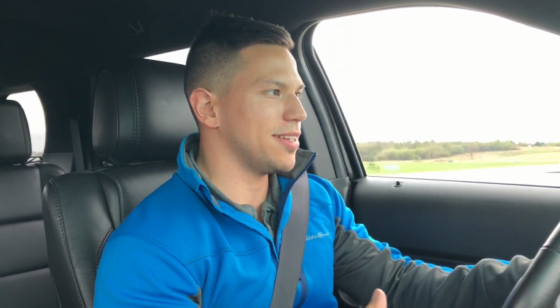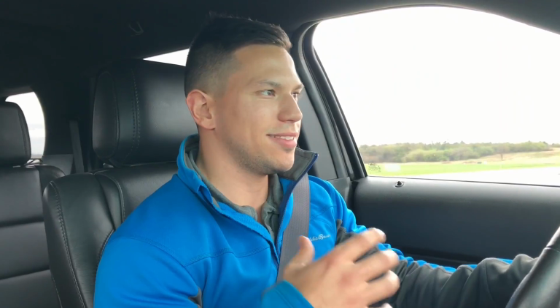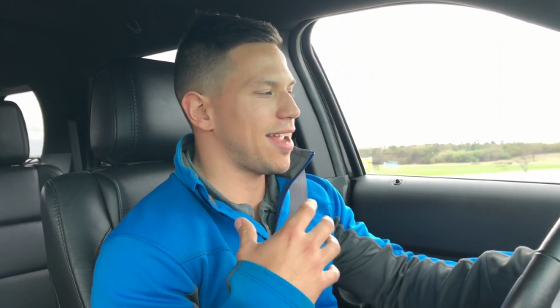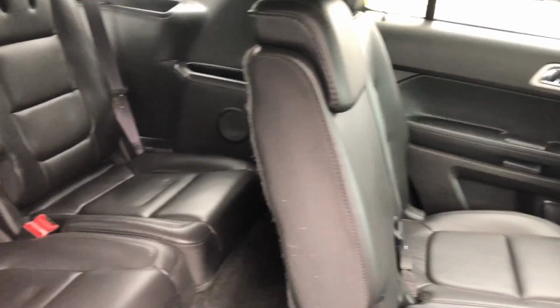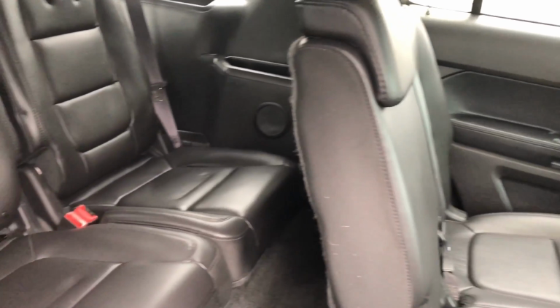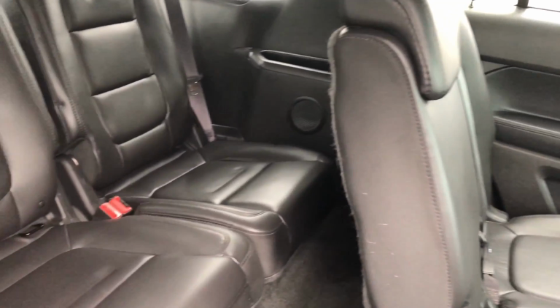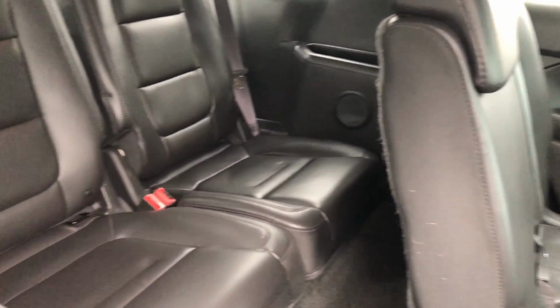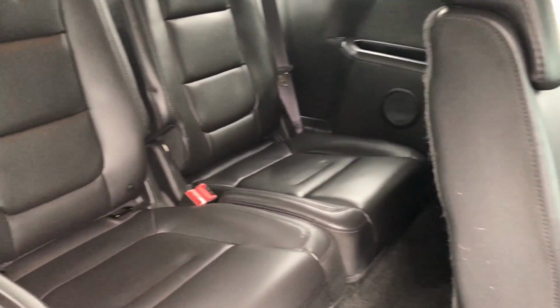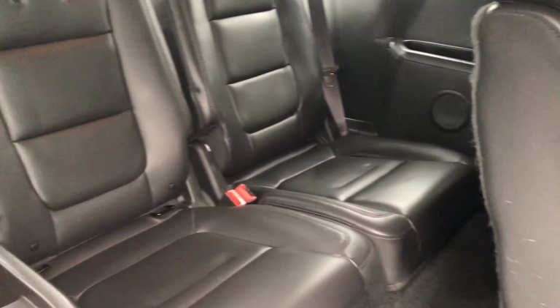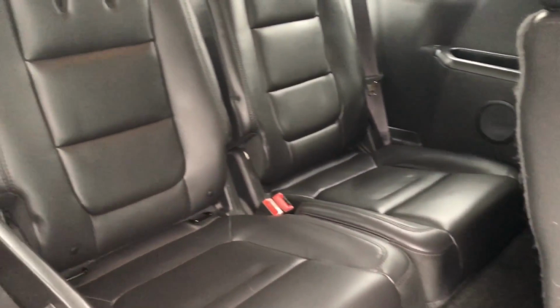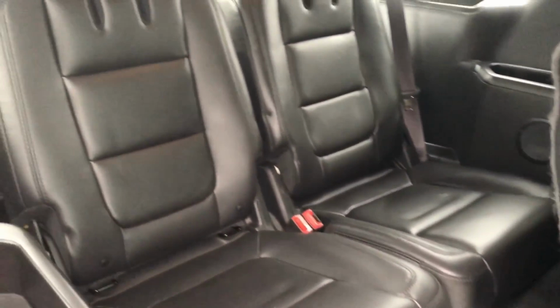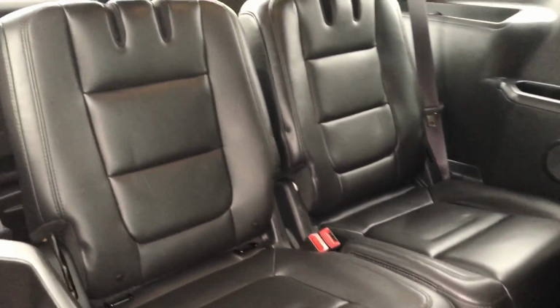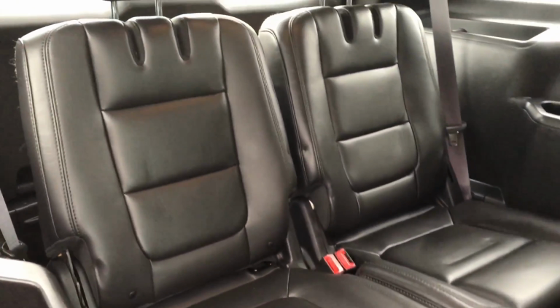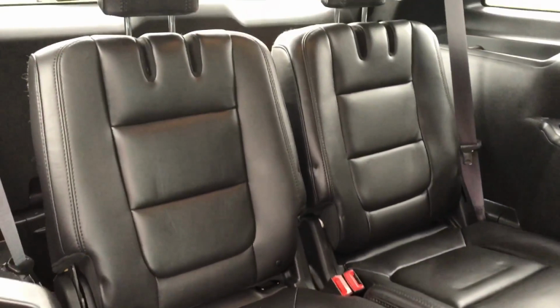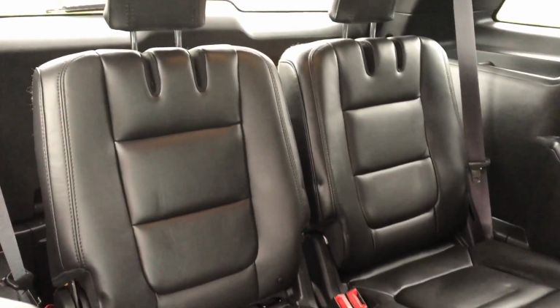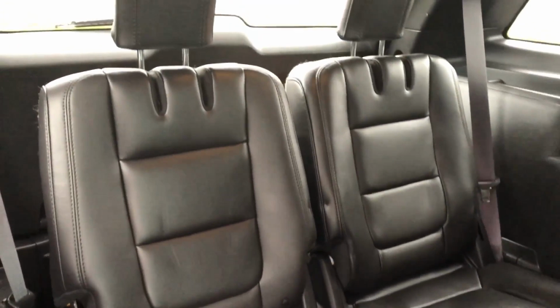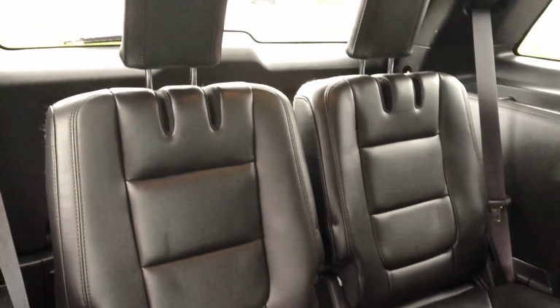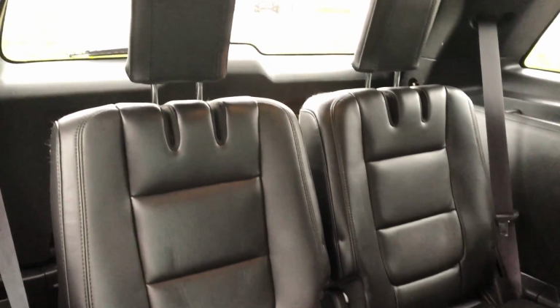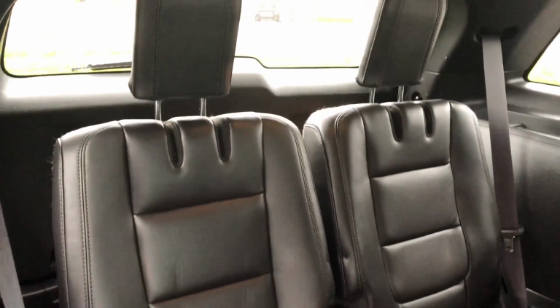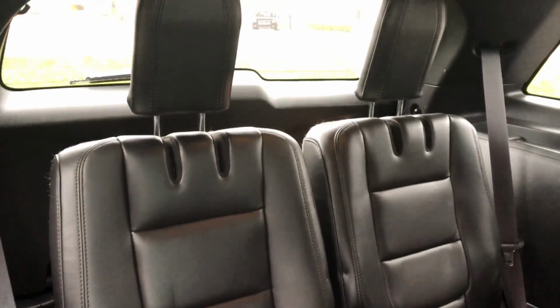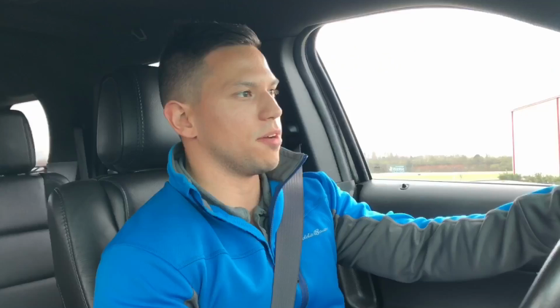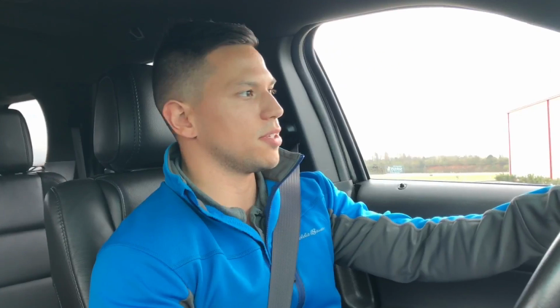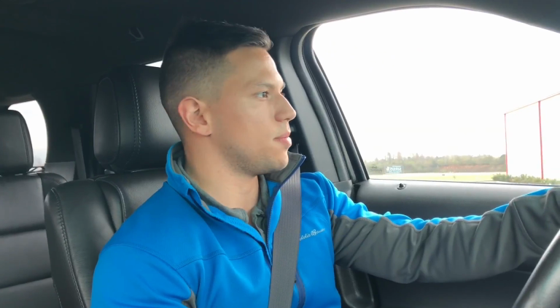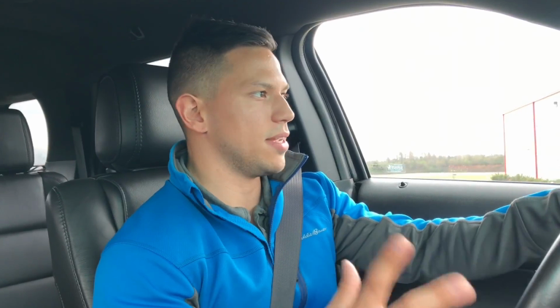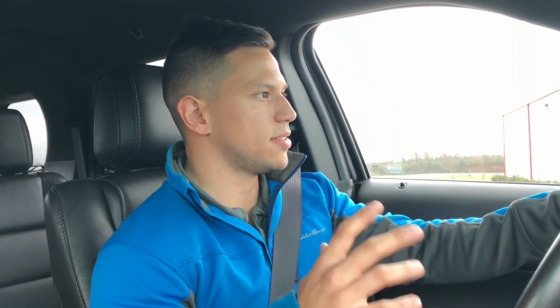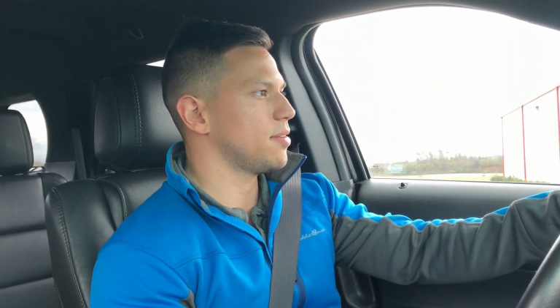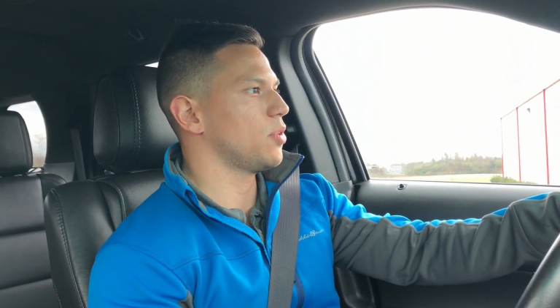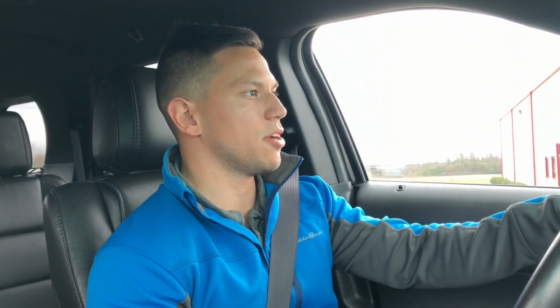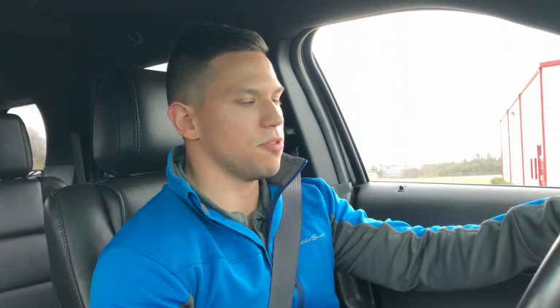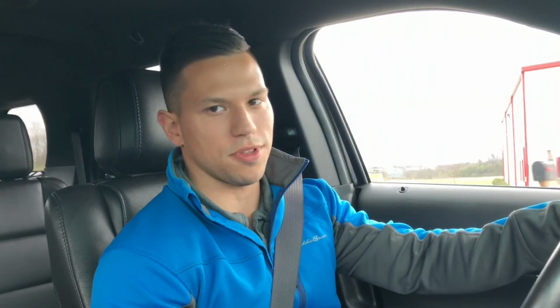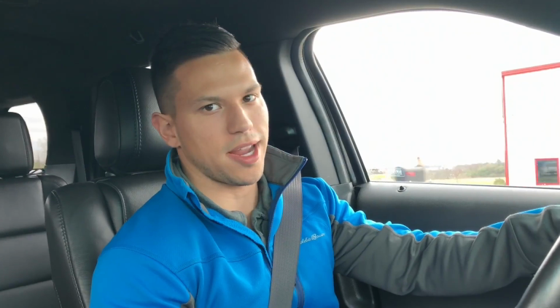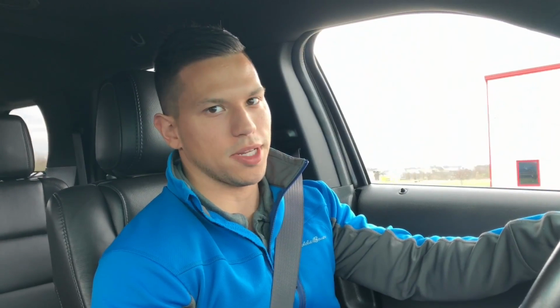And they have a ton of room. It has three rows in it as well, so it's plenty of room for the family.